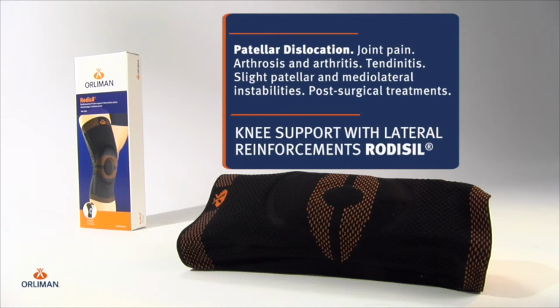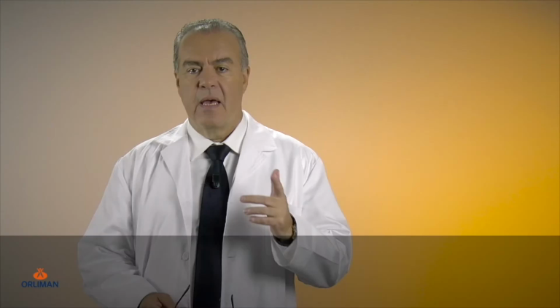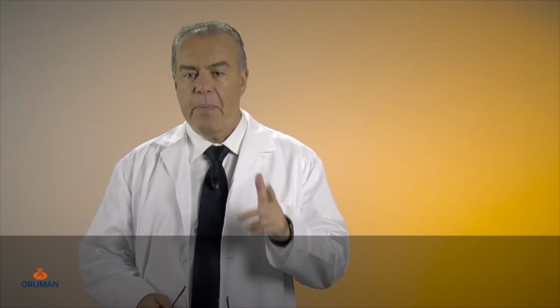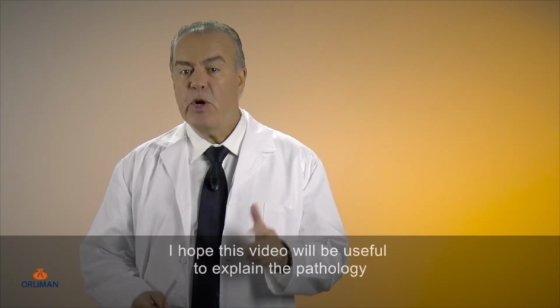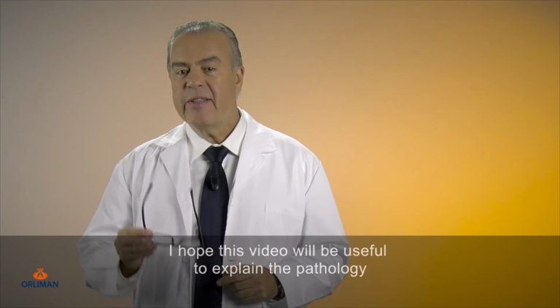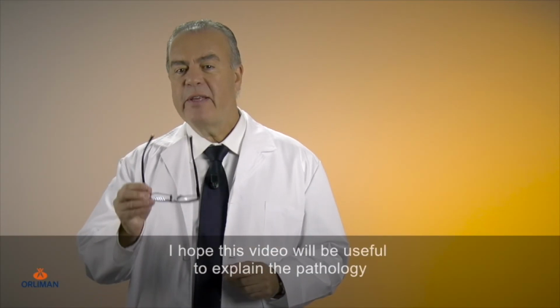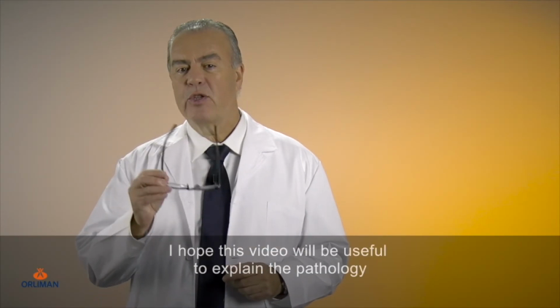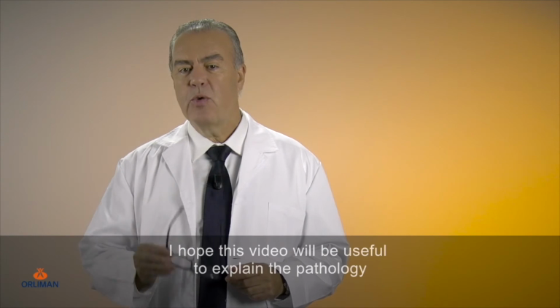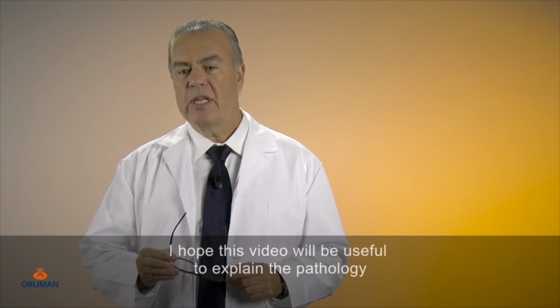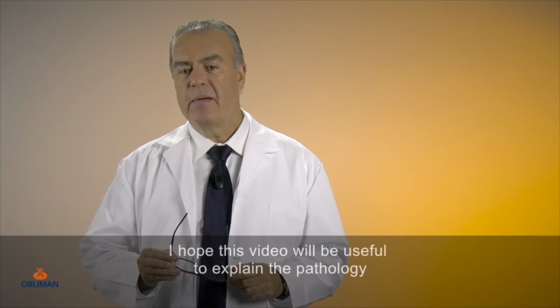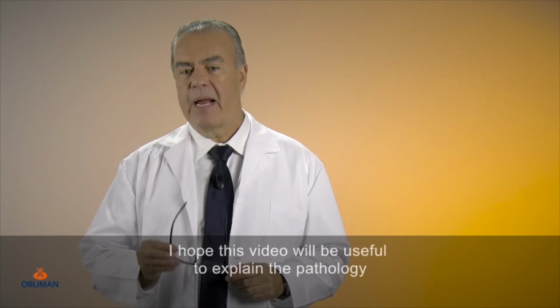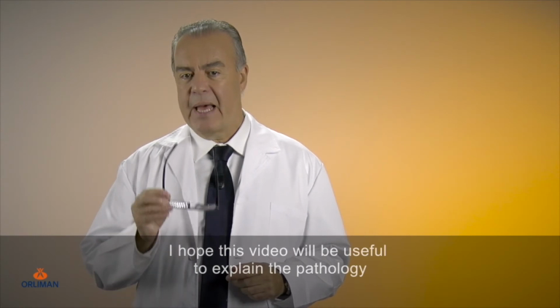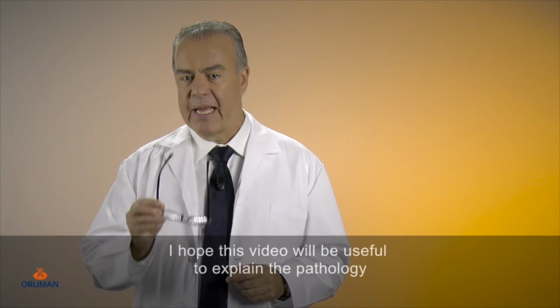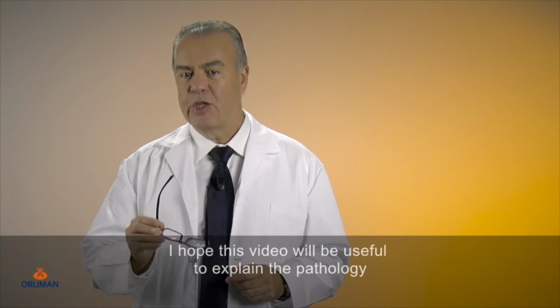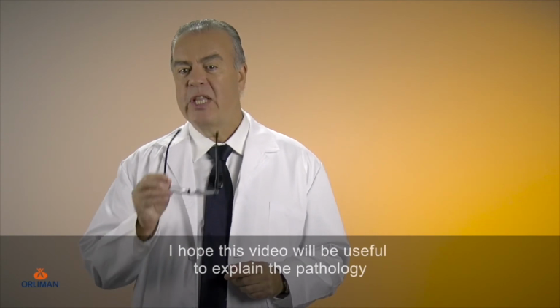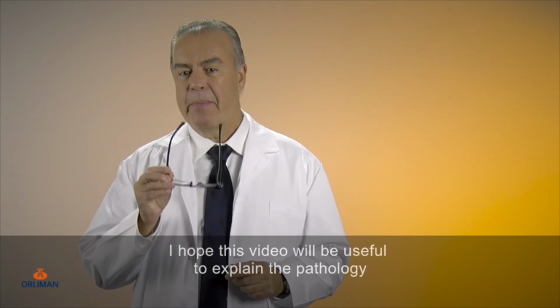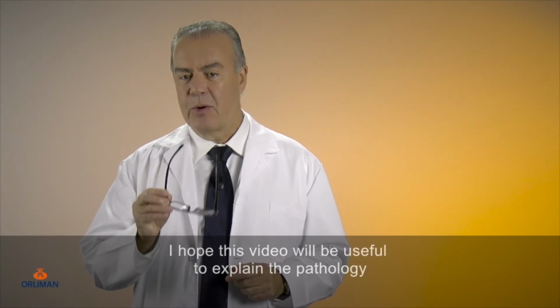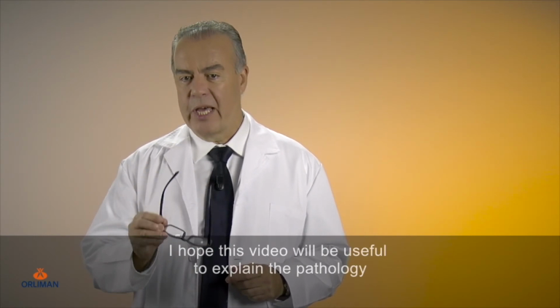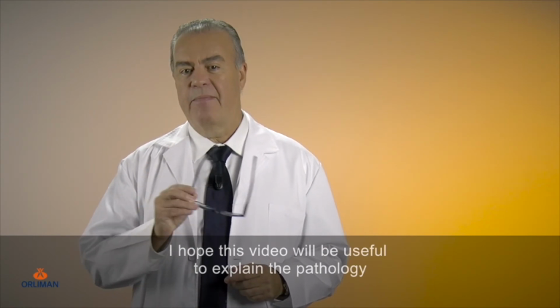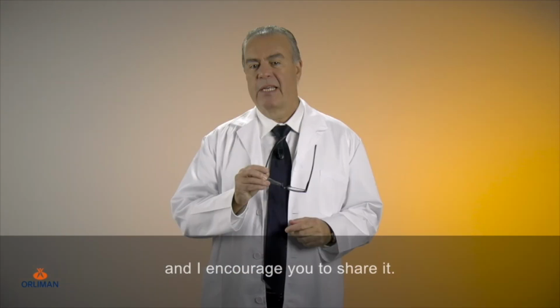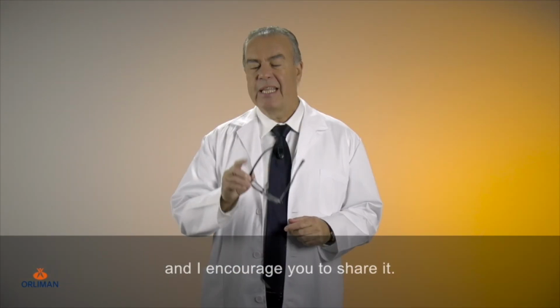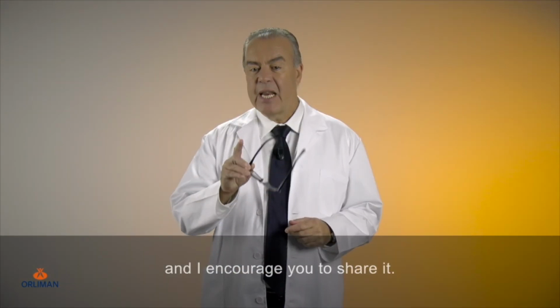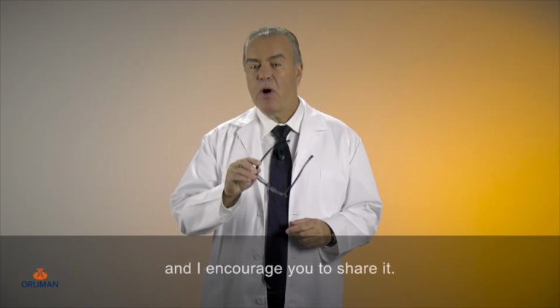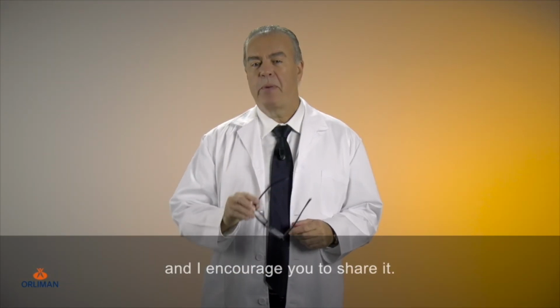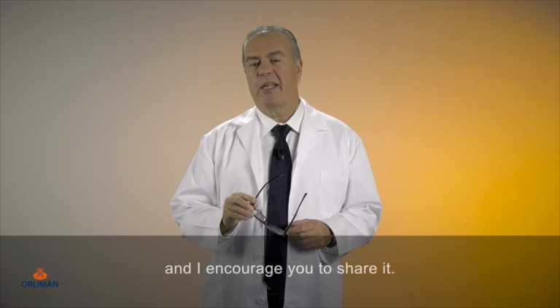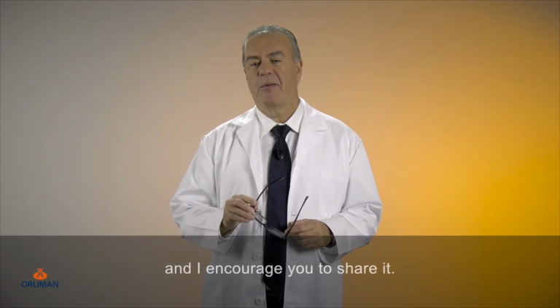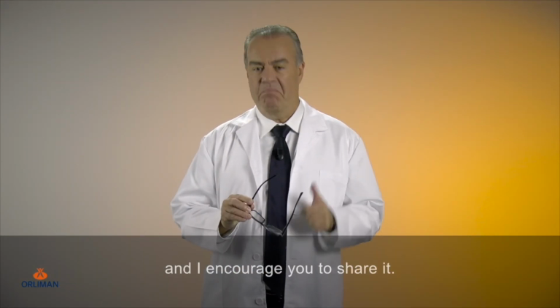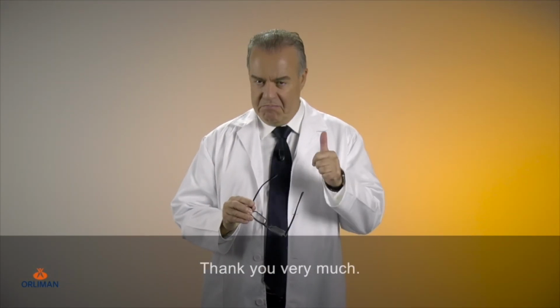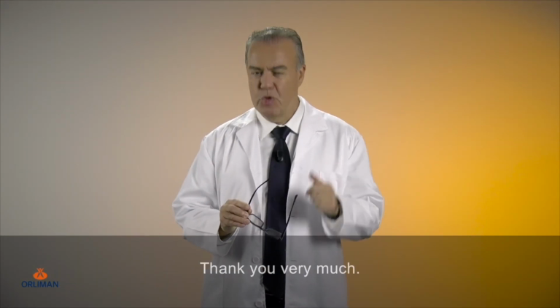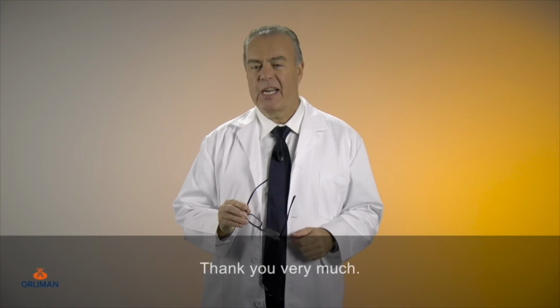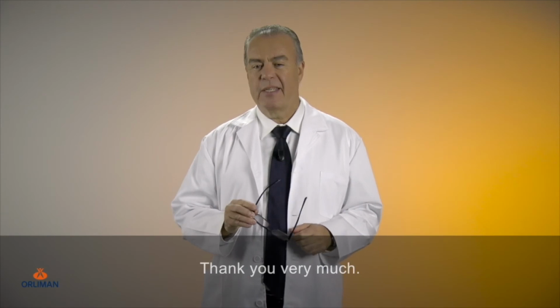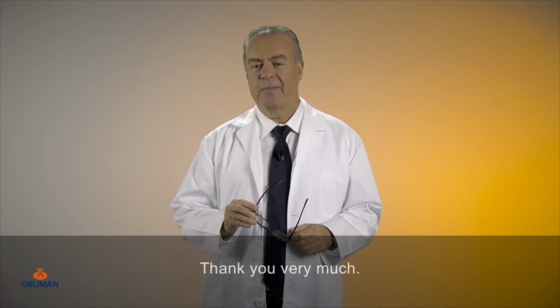I hope this video will be useful to explain the pathology and I encourage you to share it. Thank you very much.